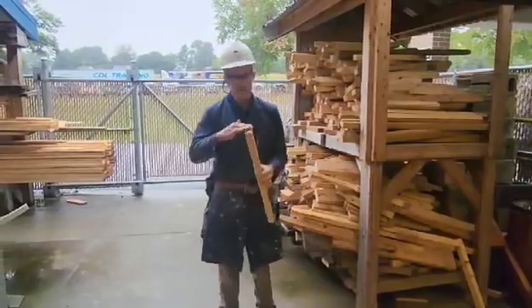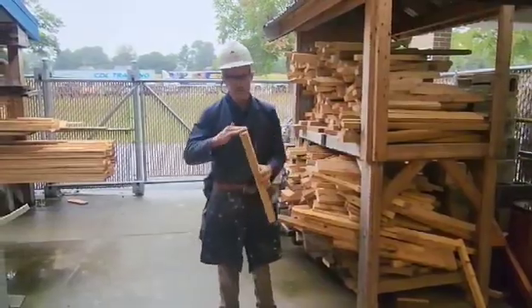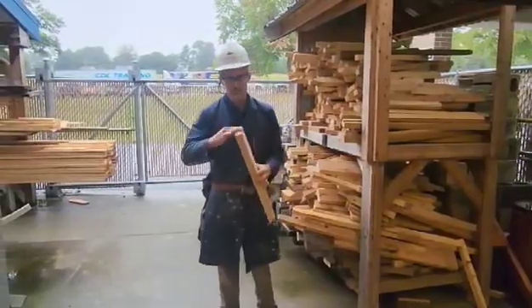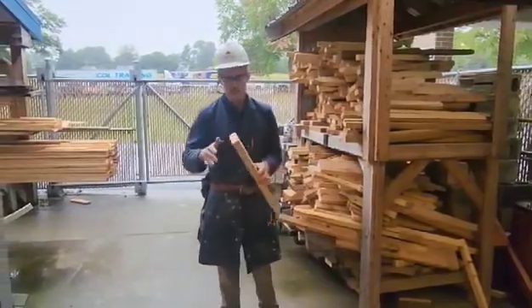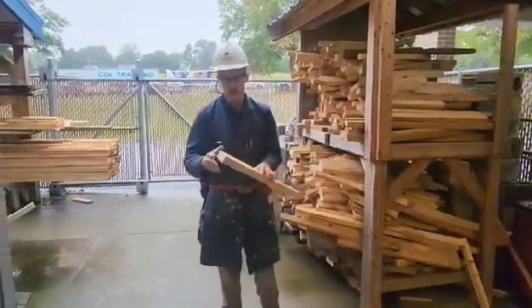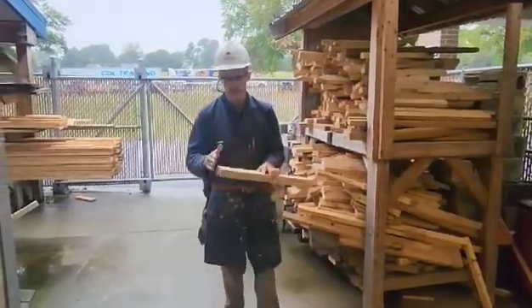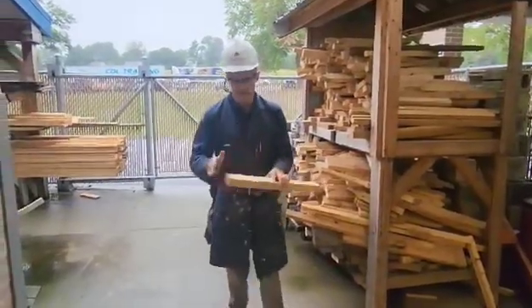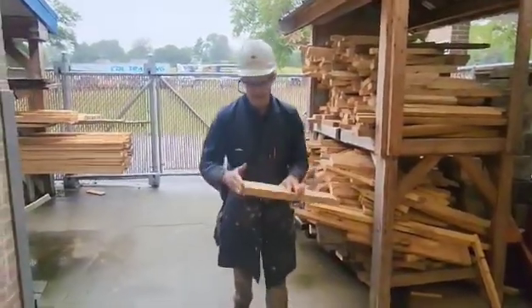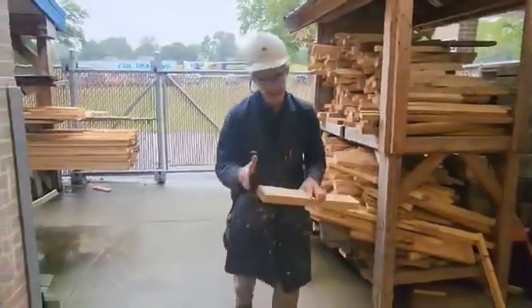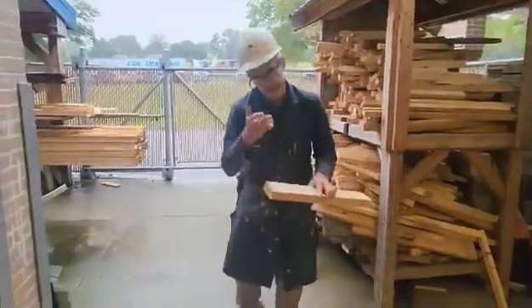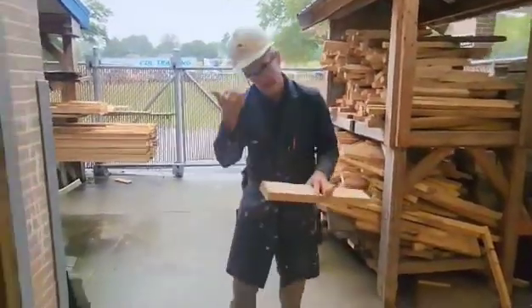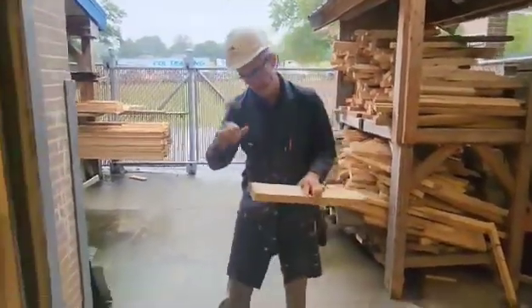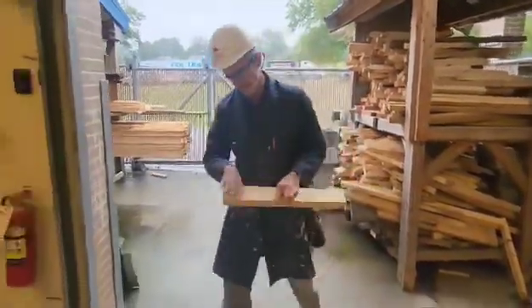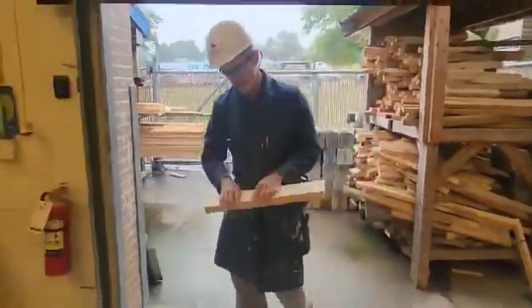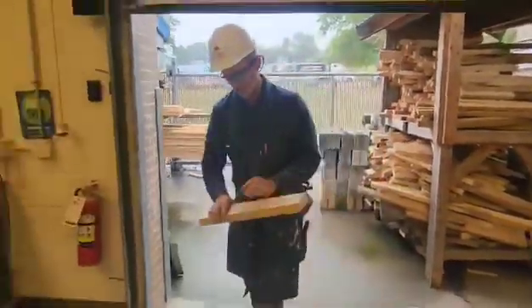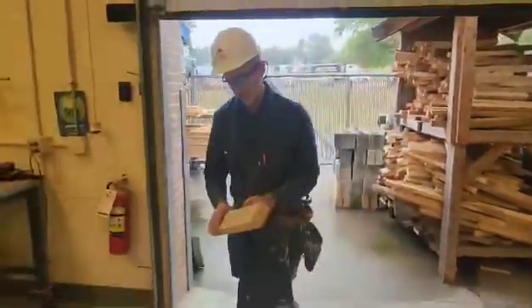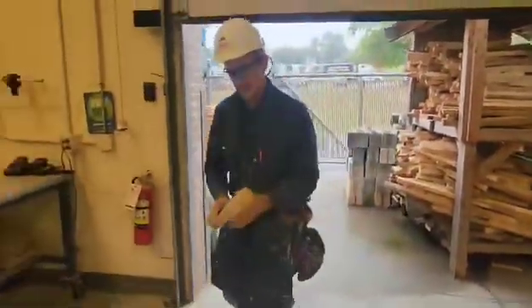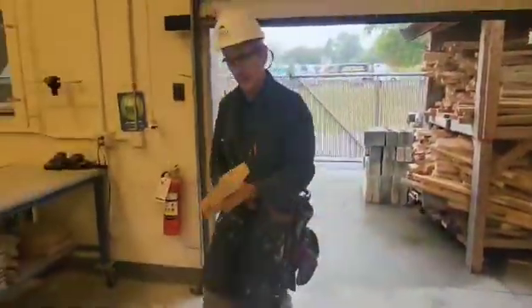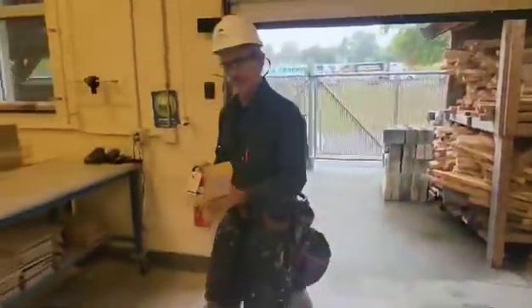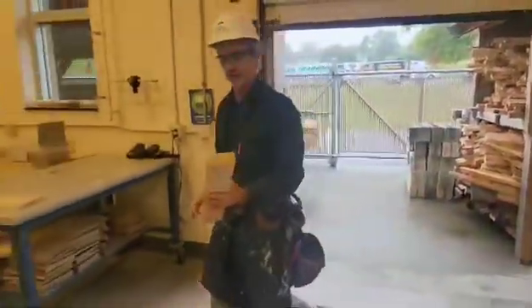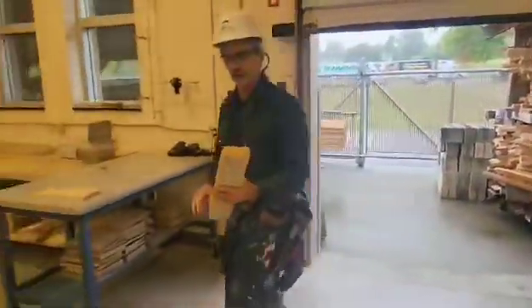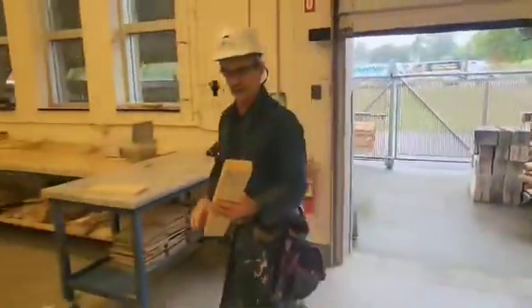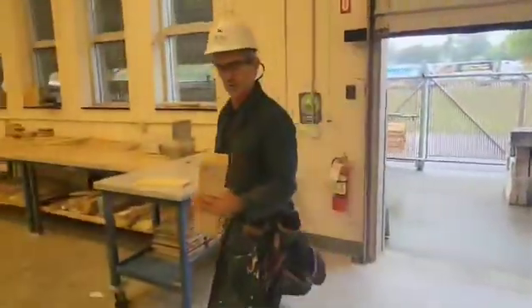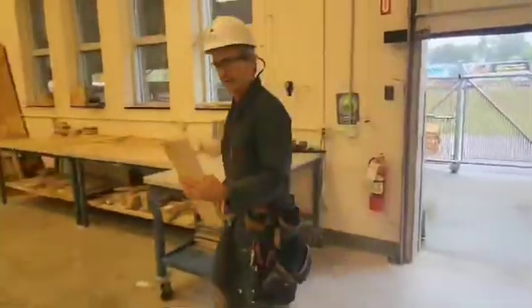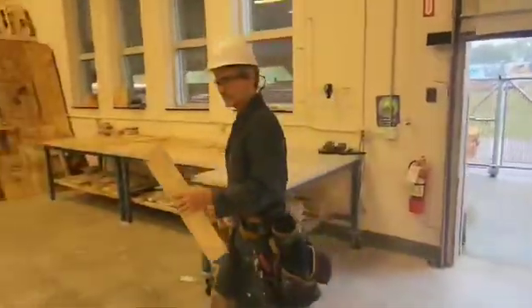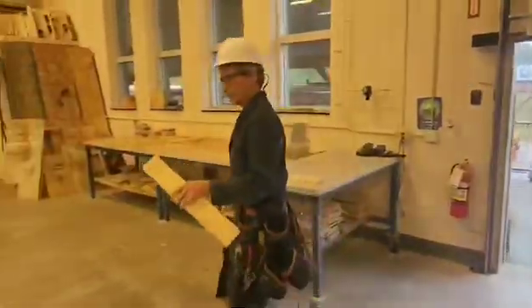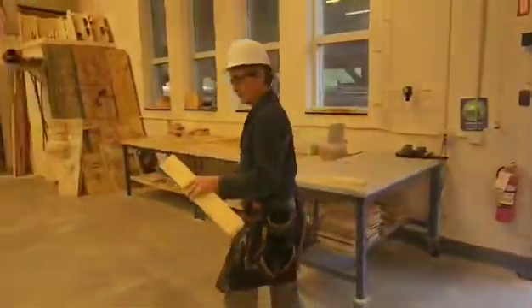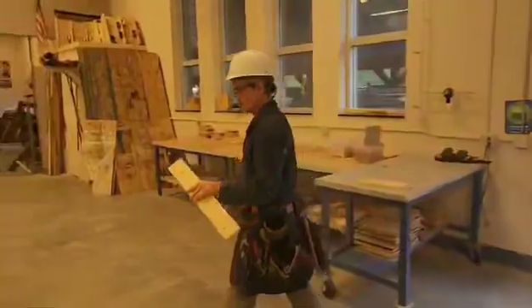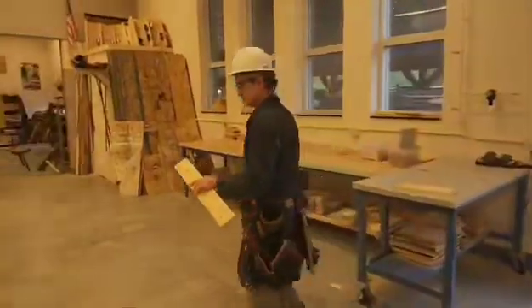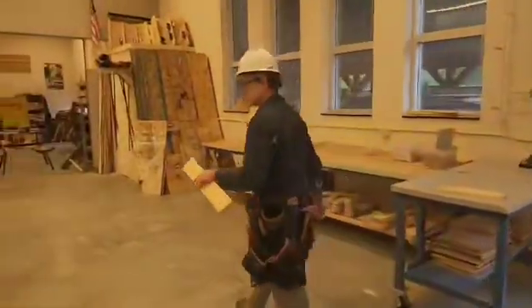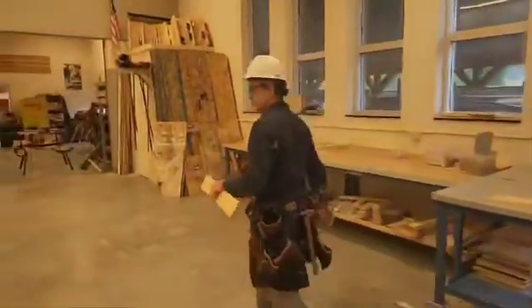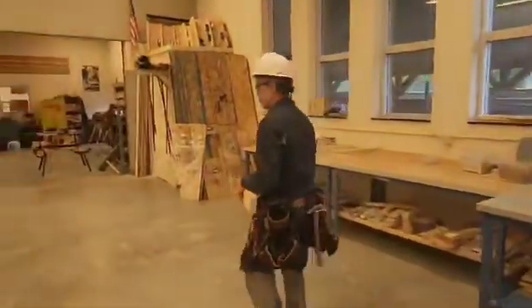We're going to have a square end here. We're going to take it to the miter saw and we're going to cut it 20 inches long first. This is step one.